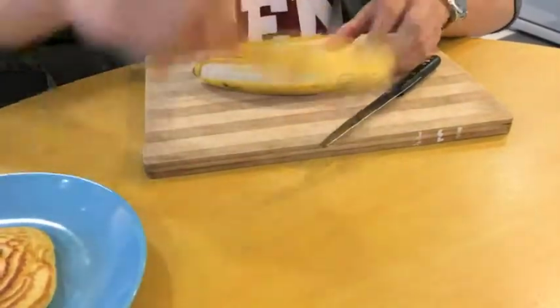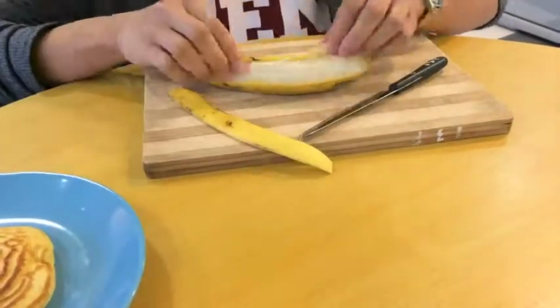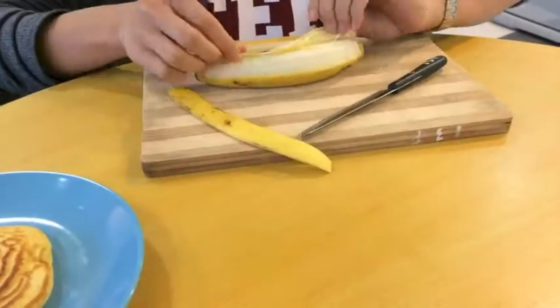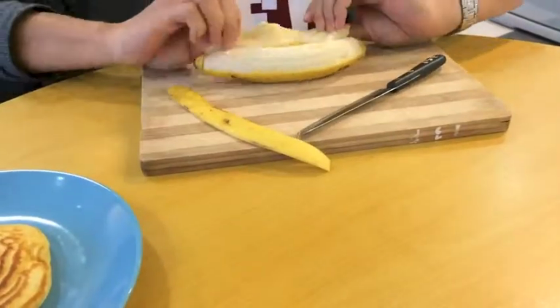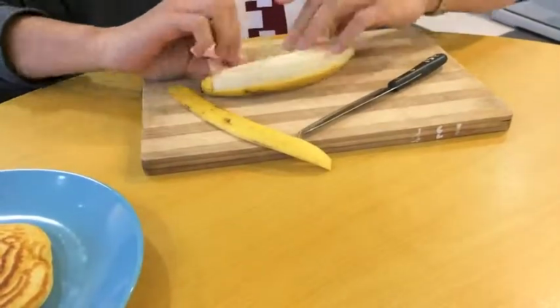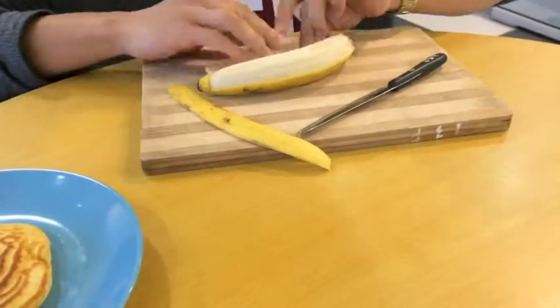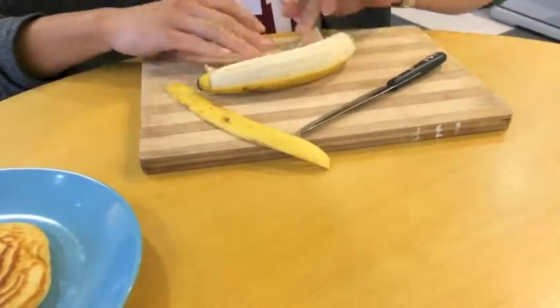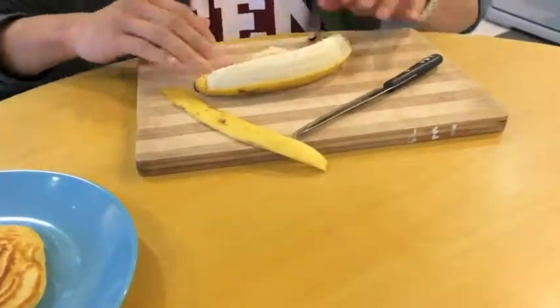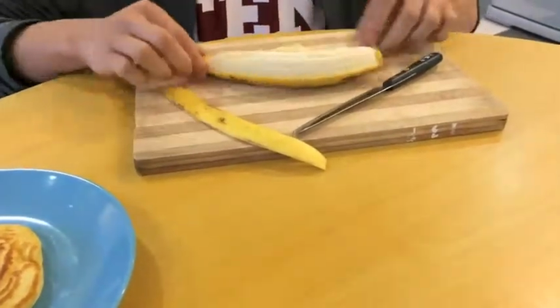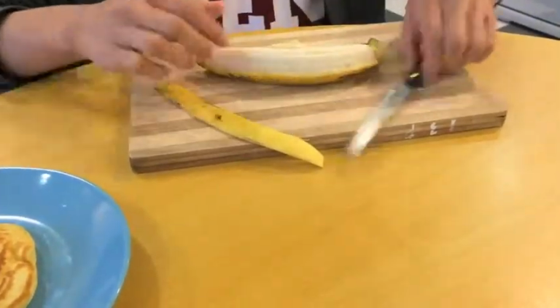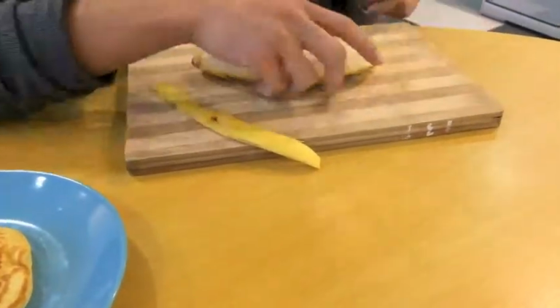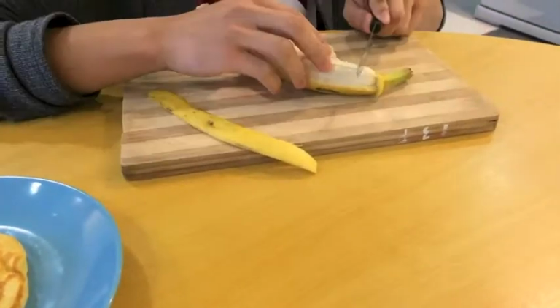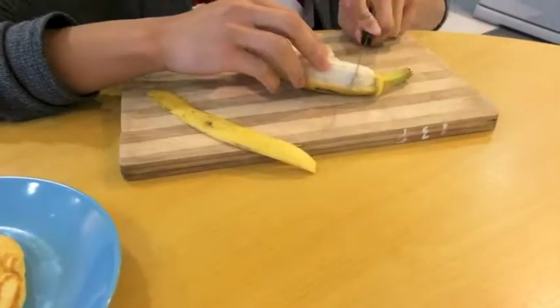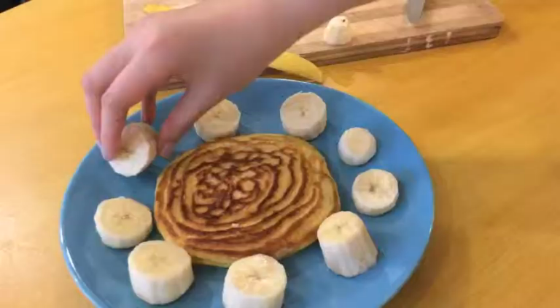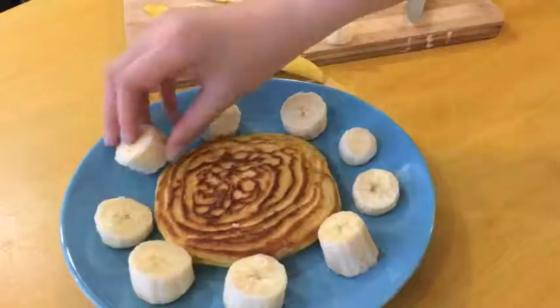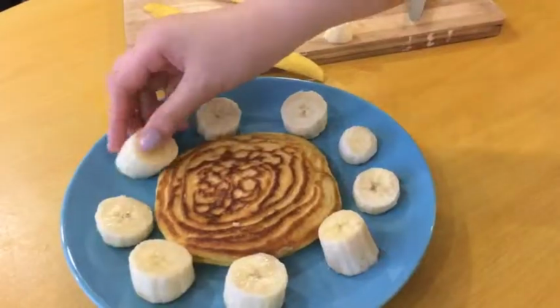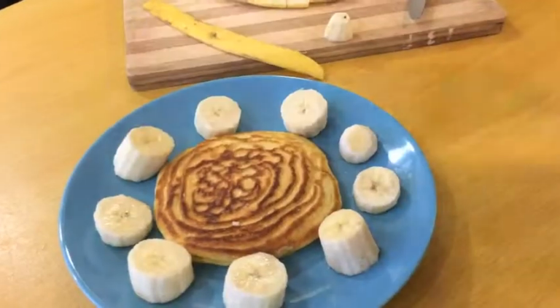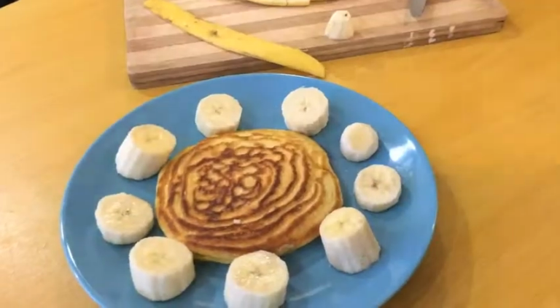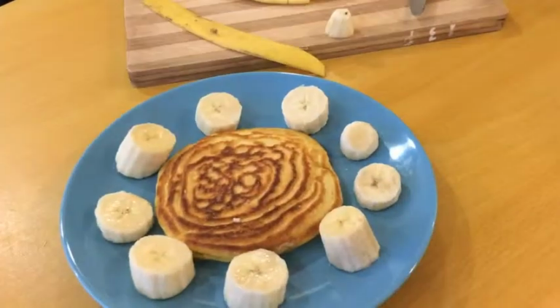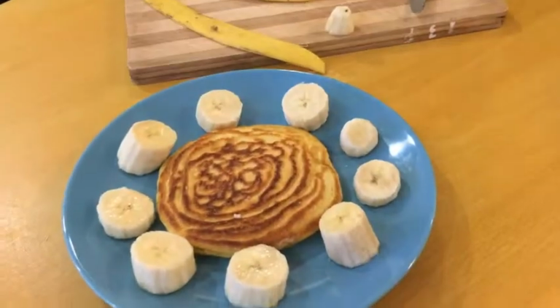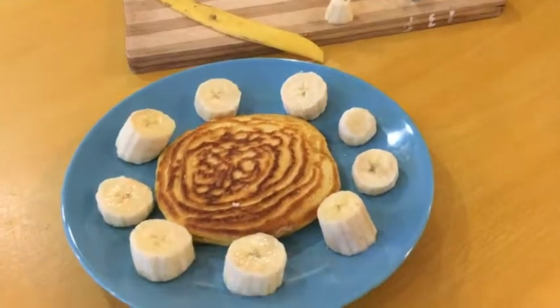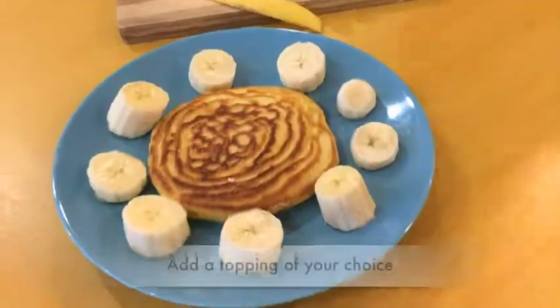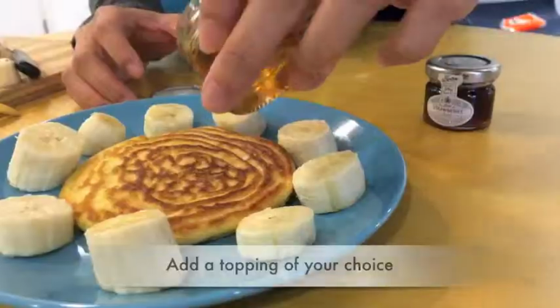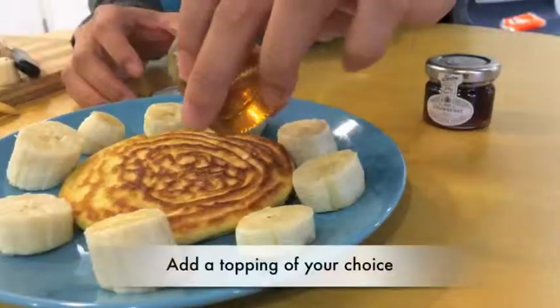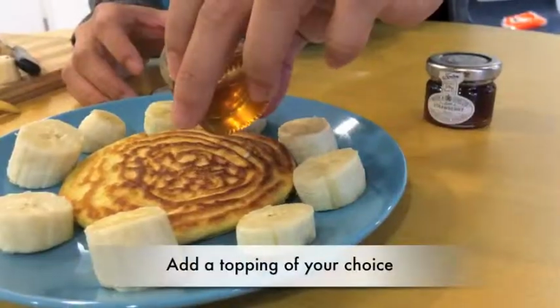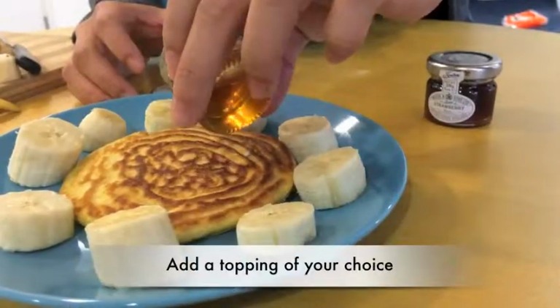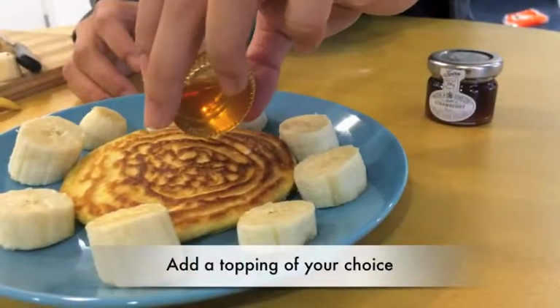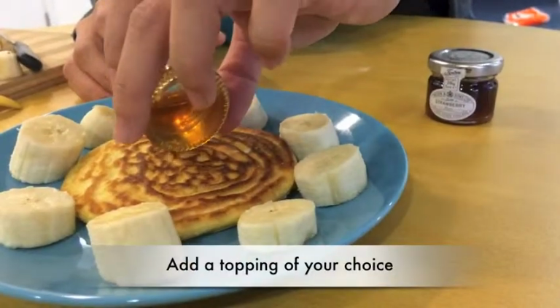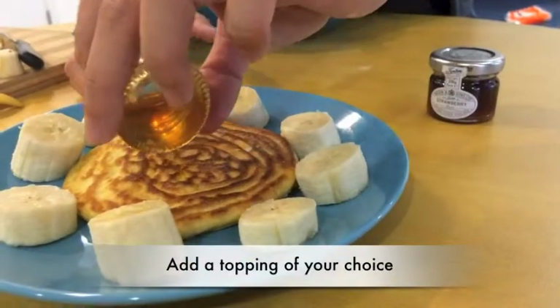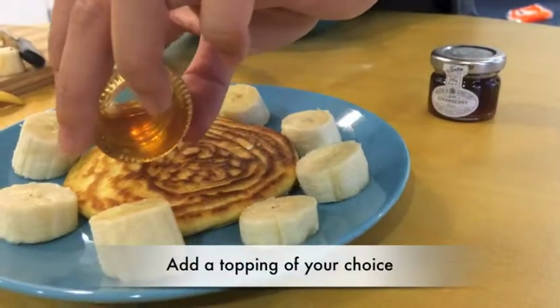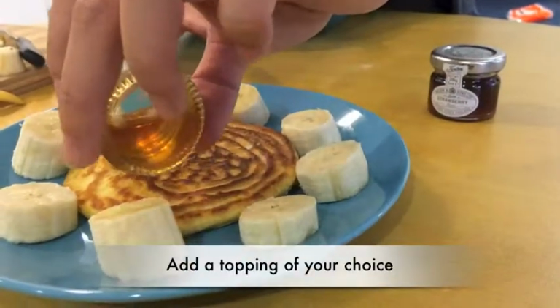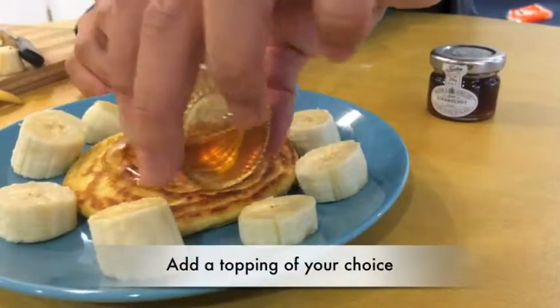After you are done cooking, you can add the topping of your choice. We chose banana and honey.